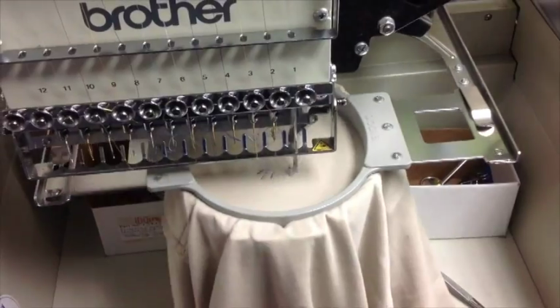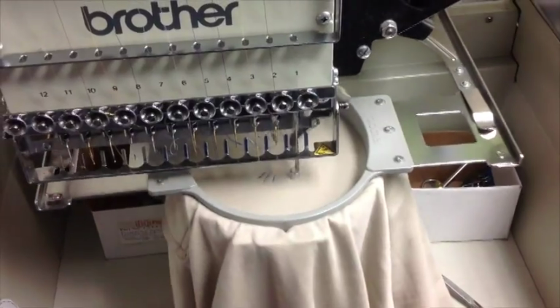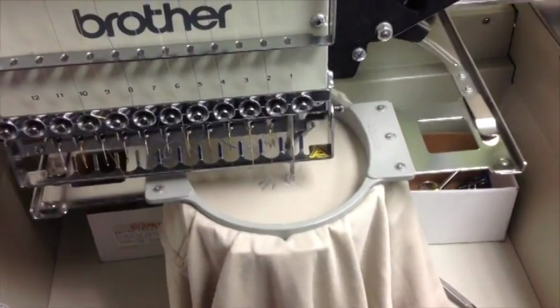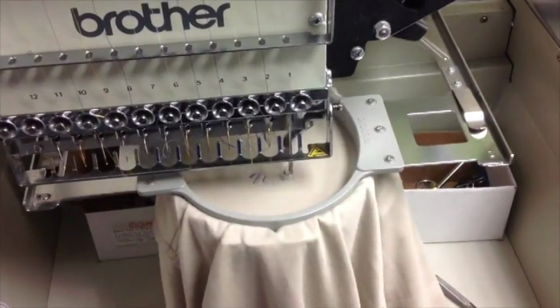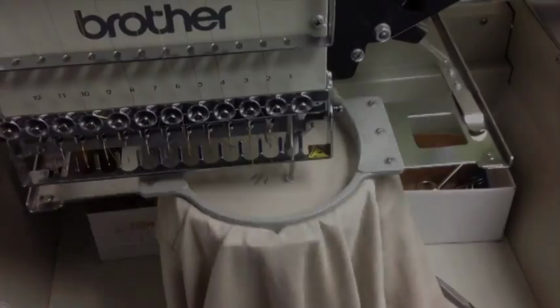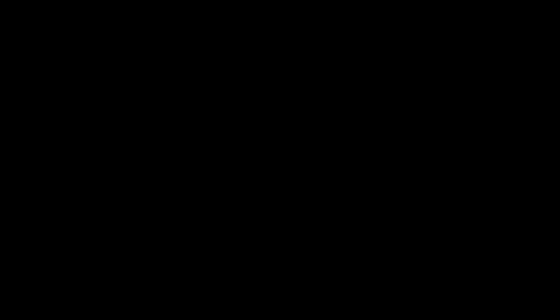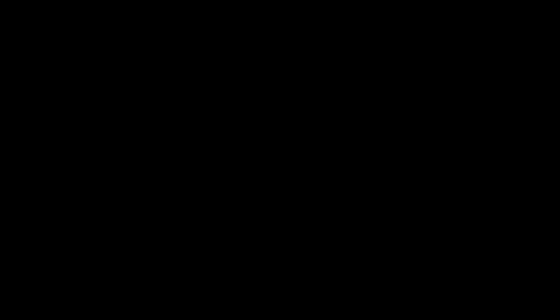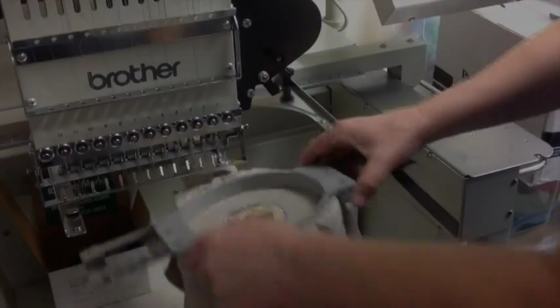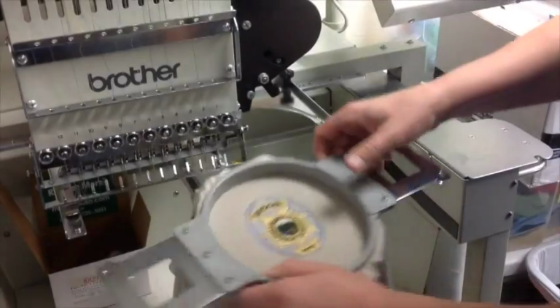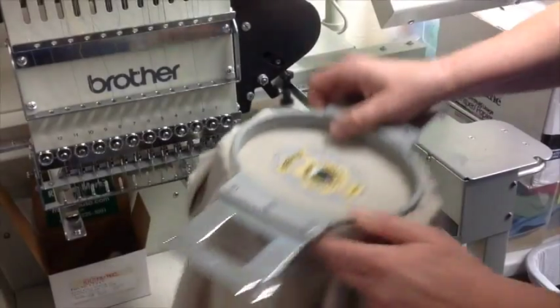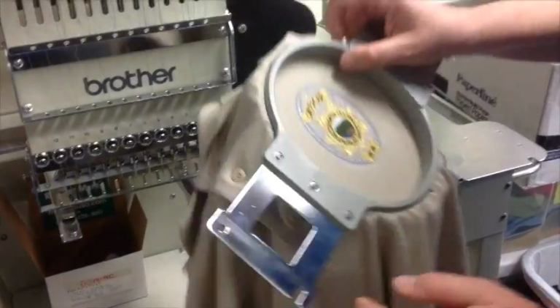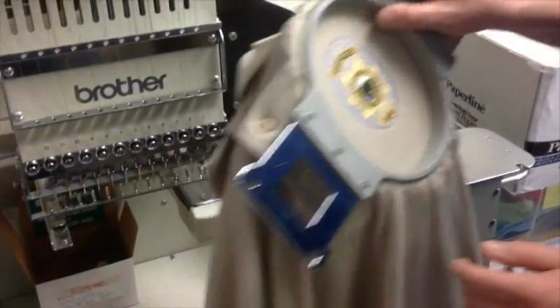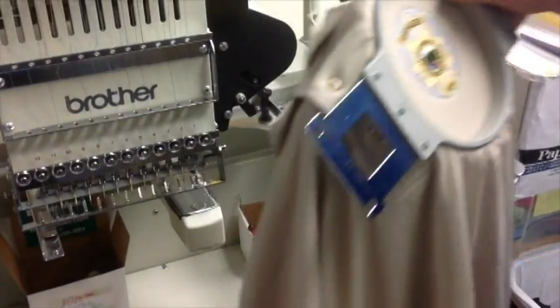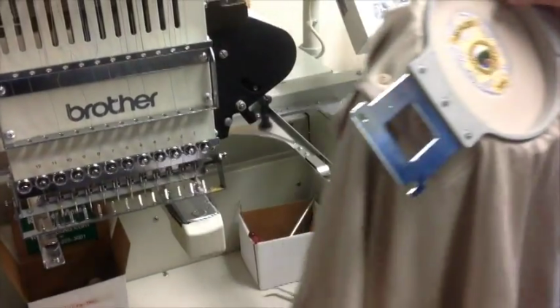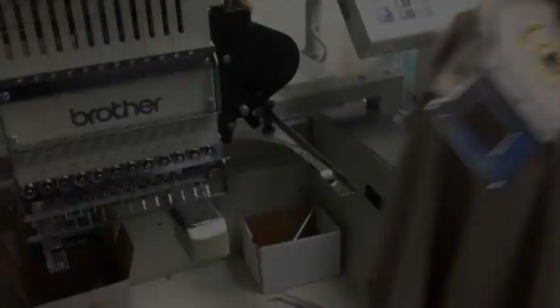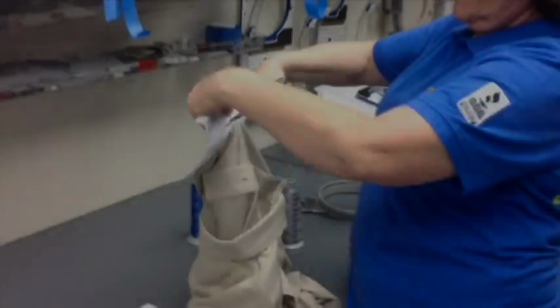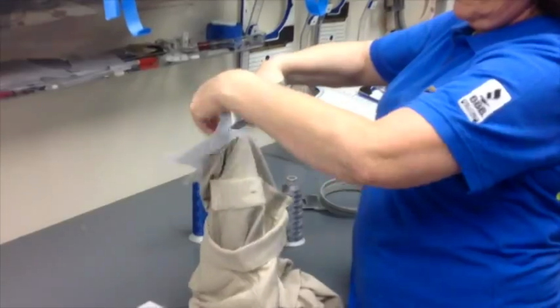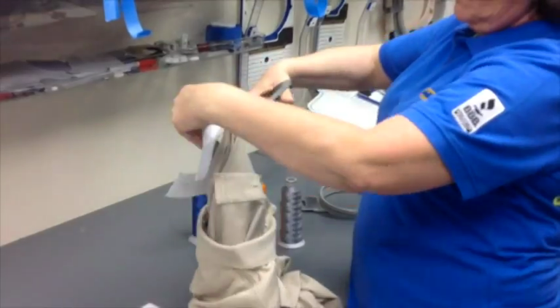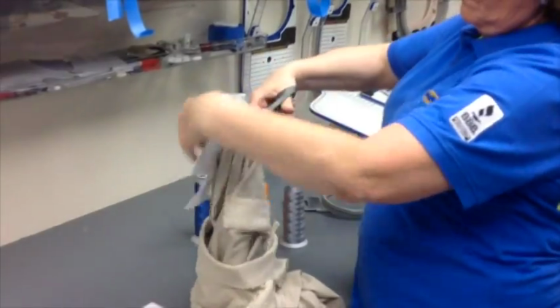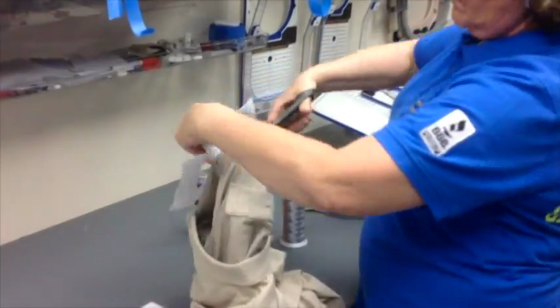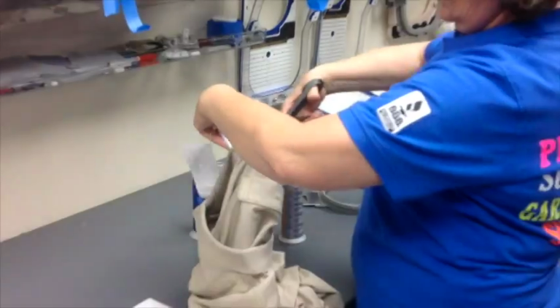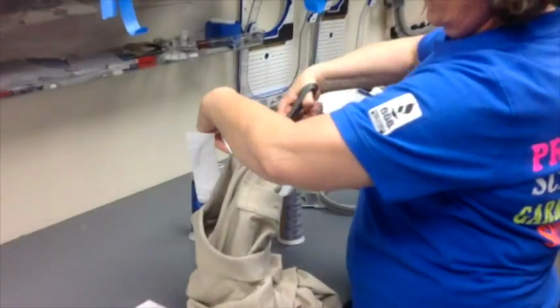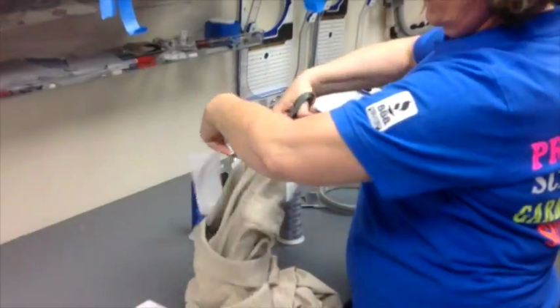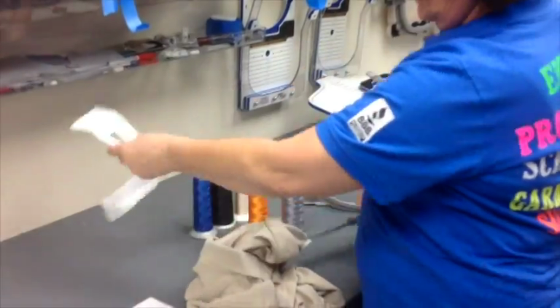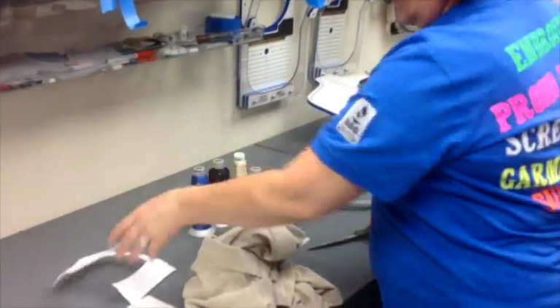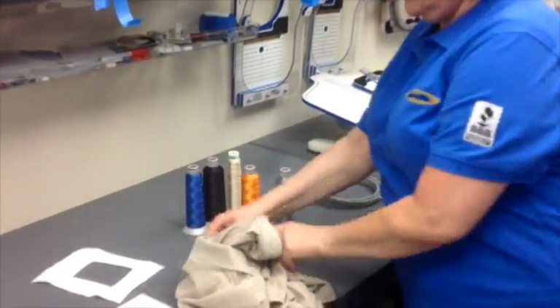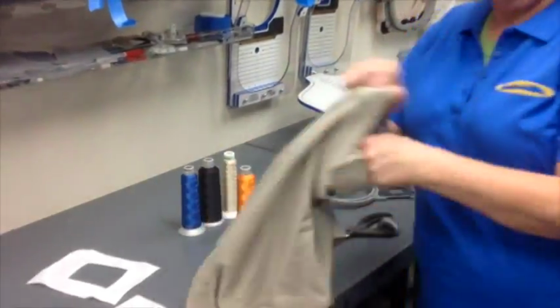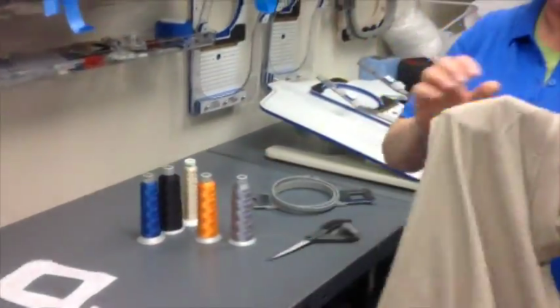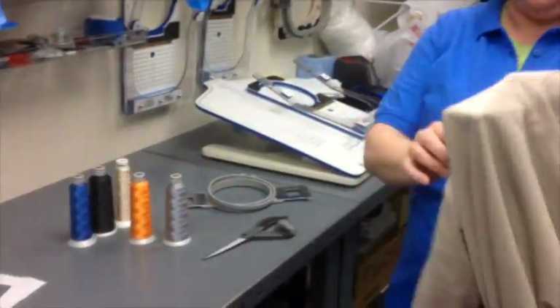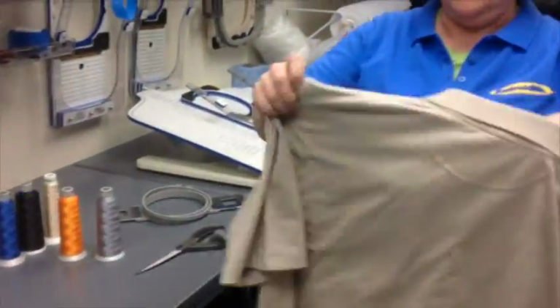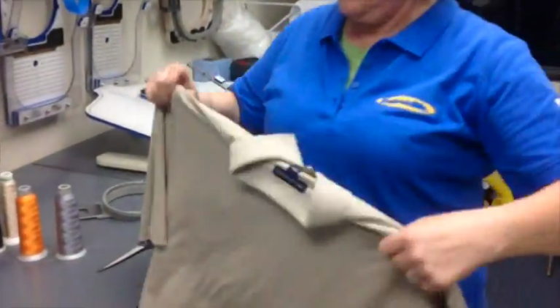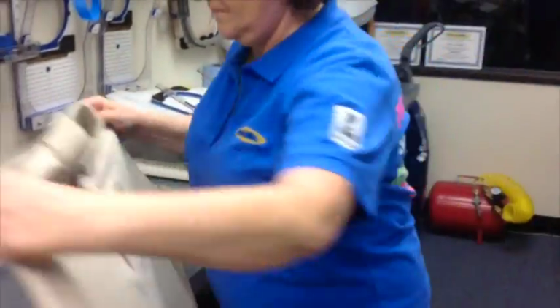From the time you place your order, it typically takes 7 to 10 days for embroidery. If you need to expedite, be sure to let us know.